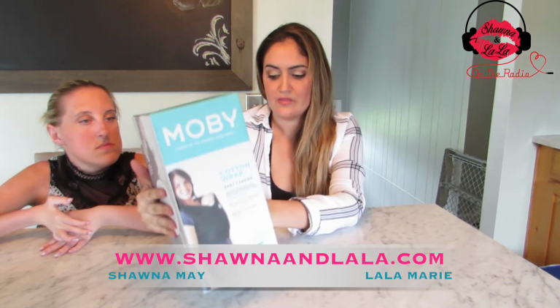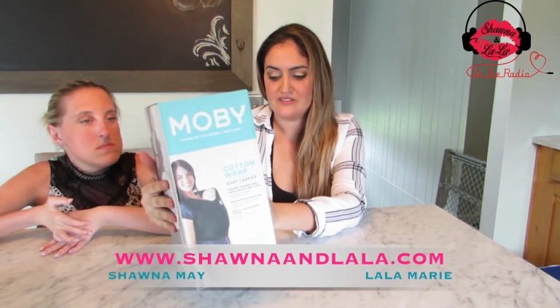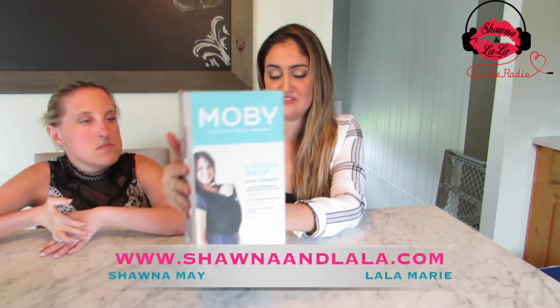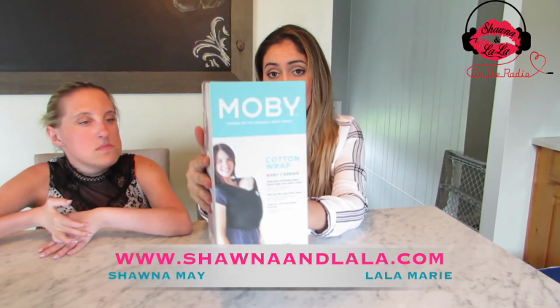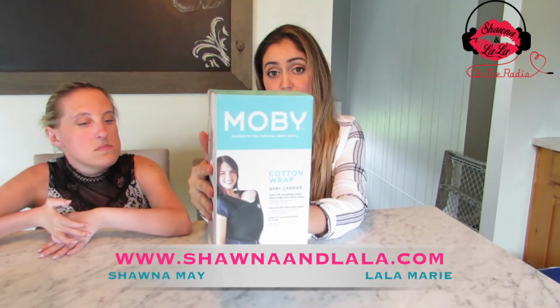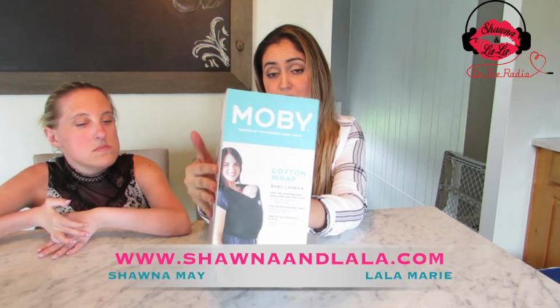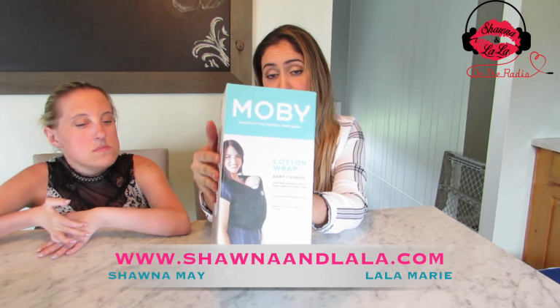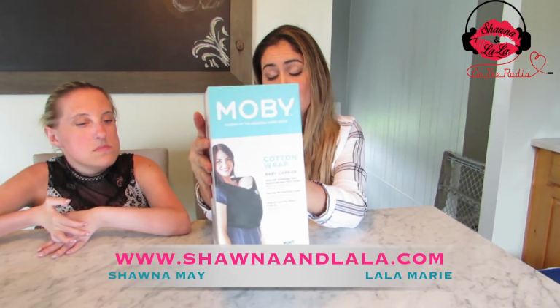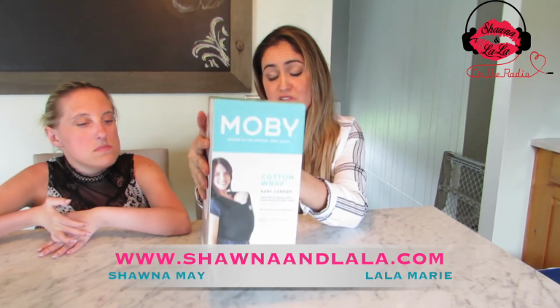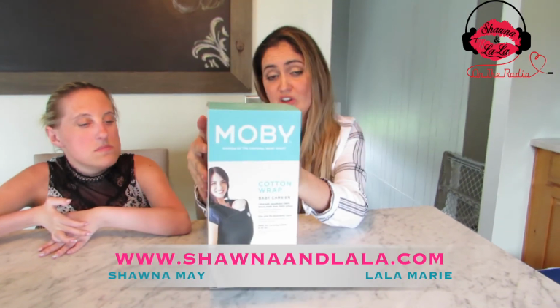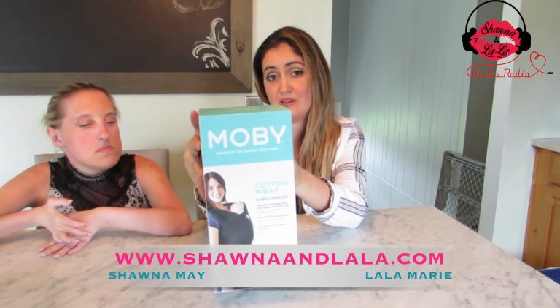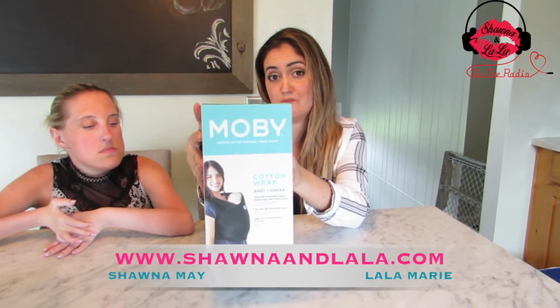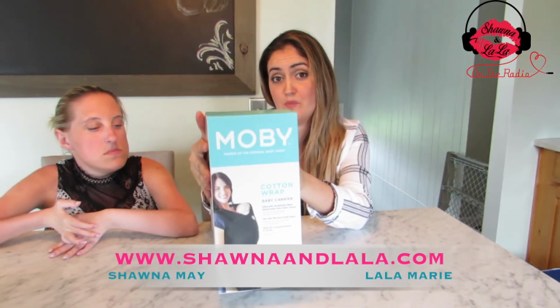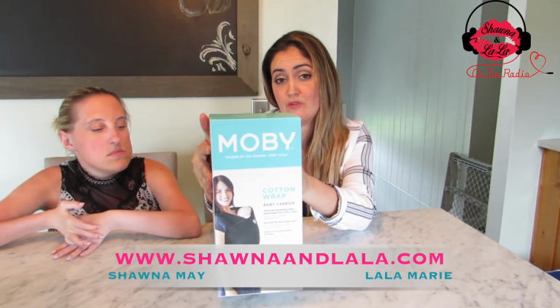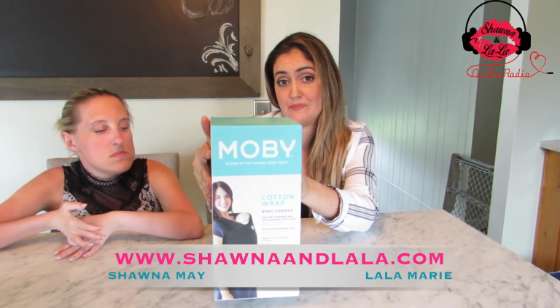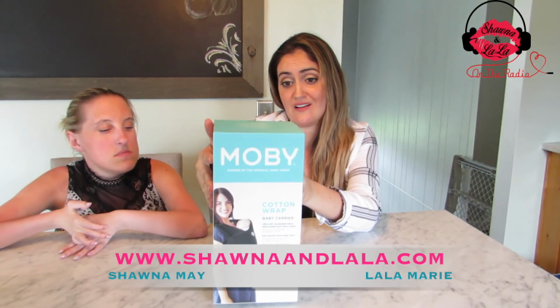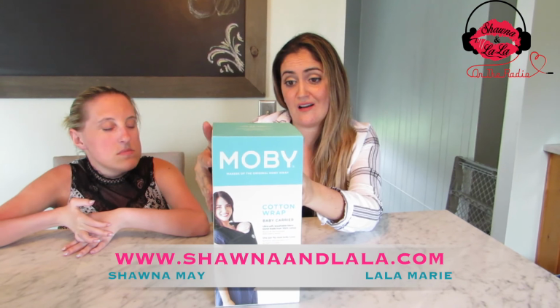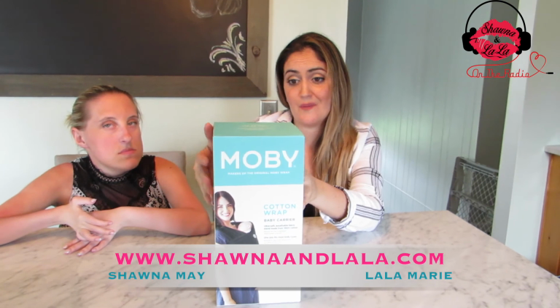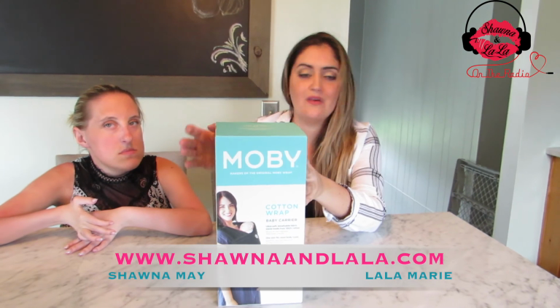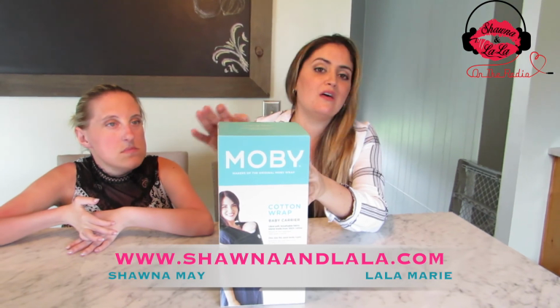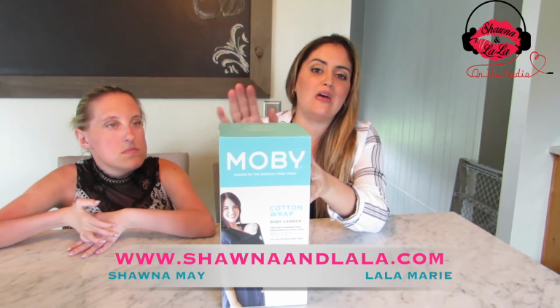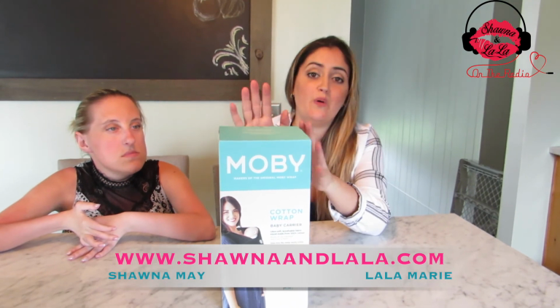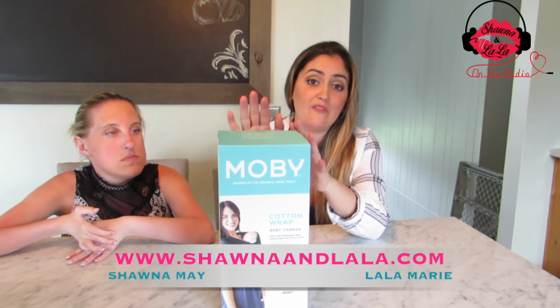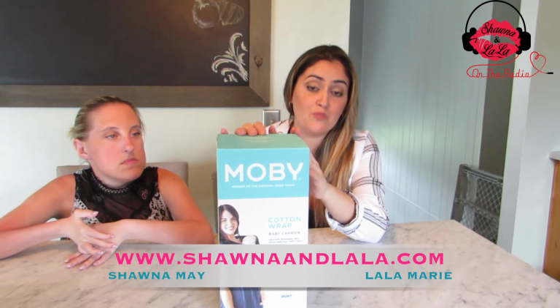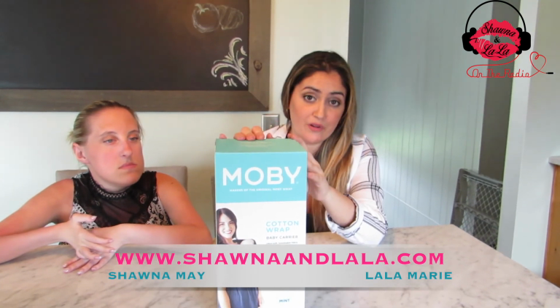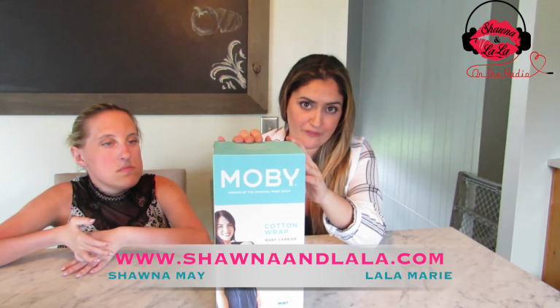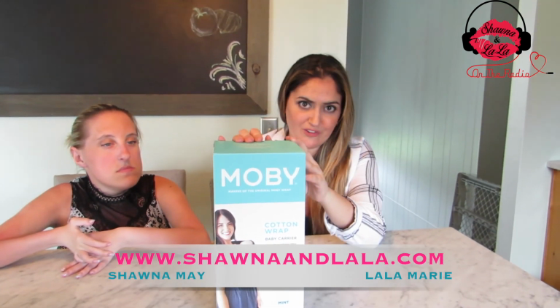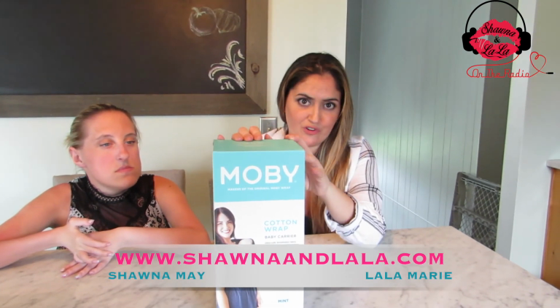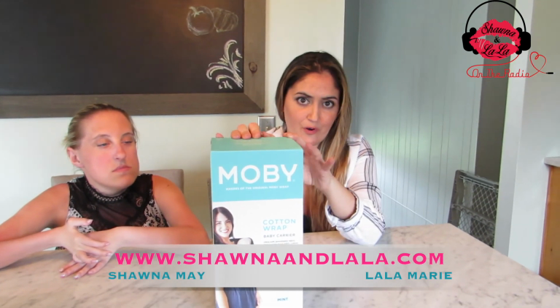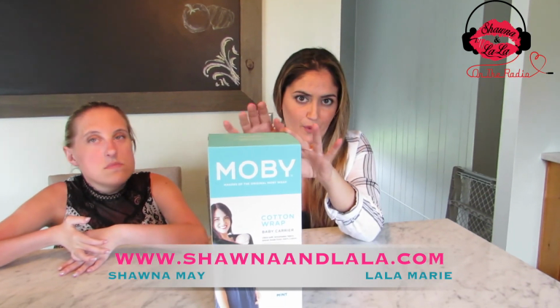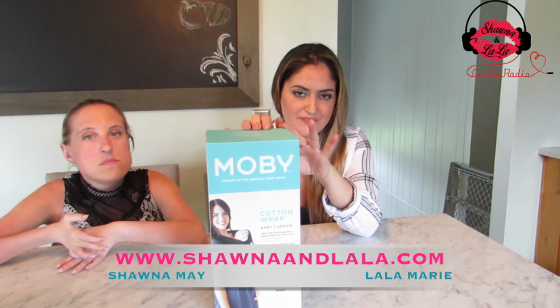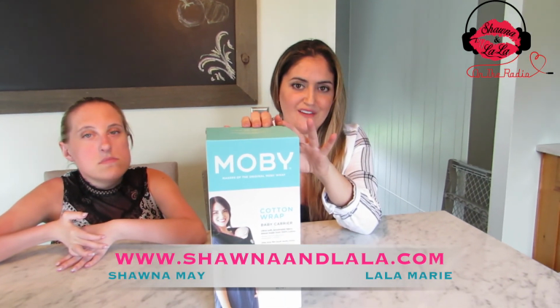This is Moby Wrap. You can check that at MobyWrap.com. We'll have more information on our website, ShawnaandLala.com.